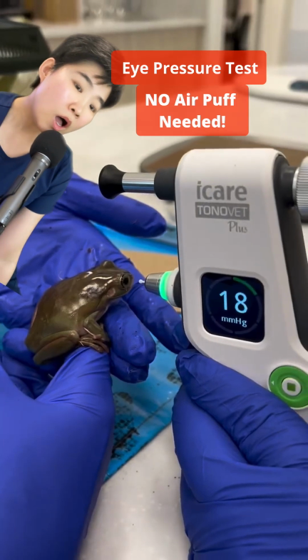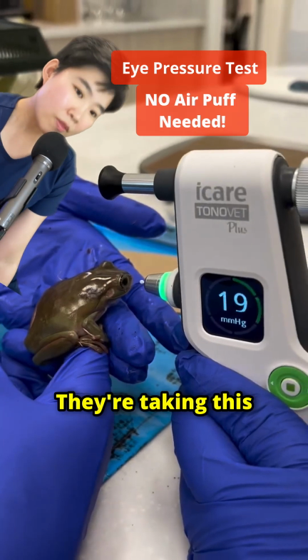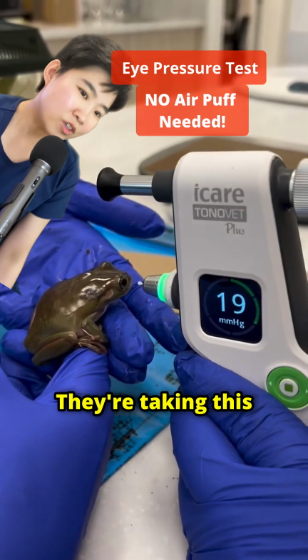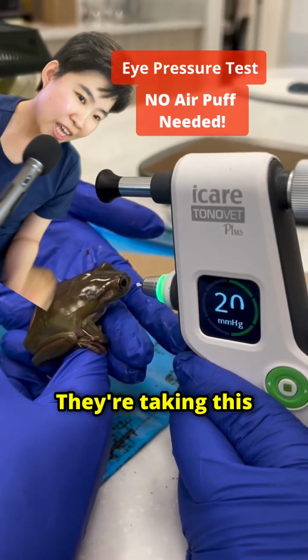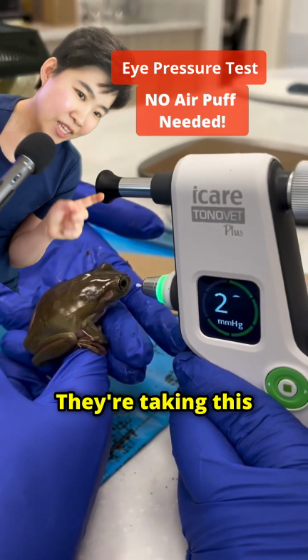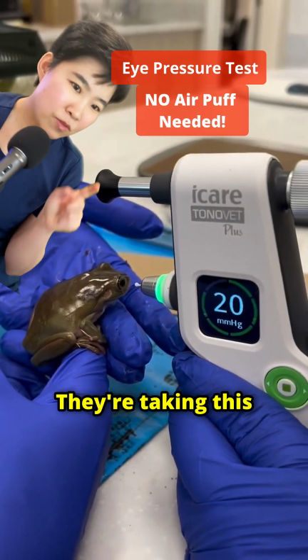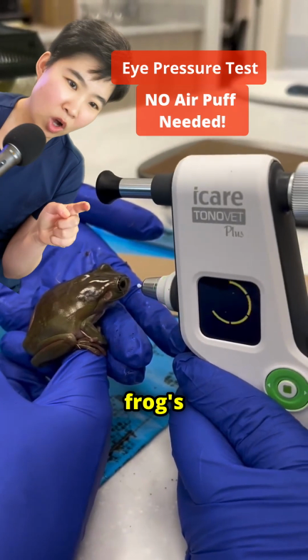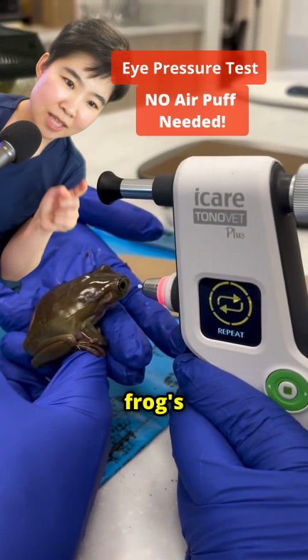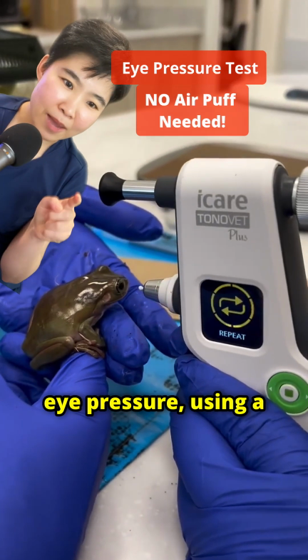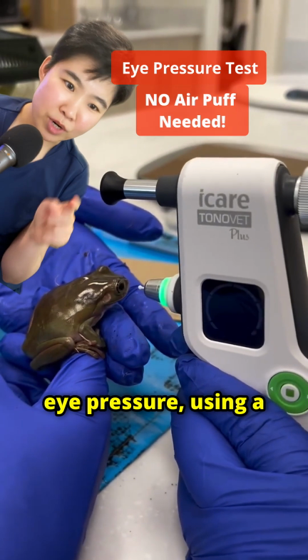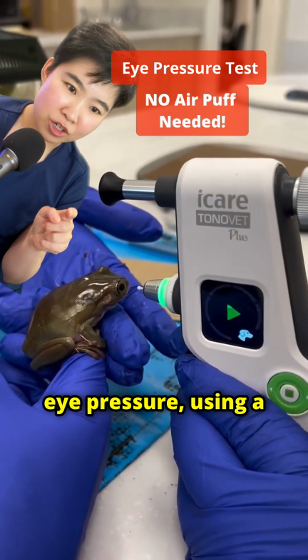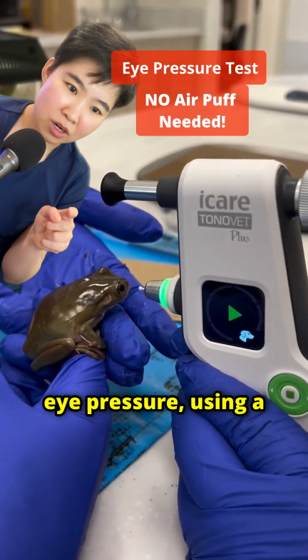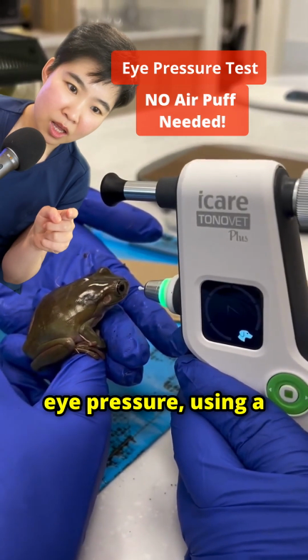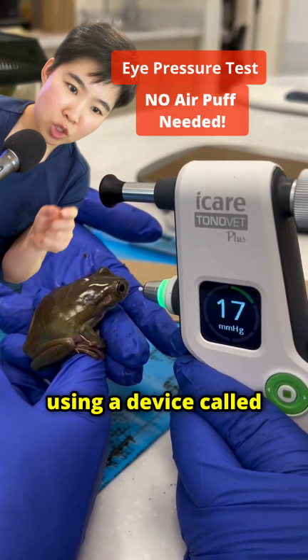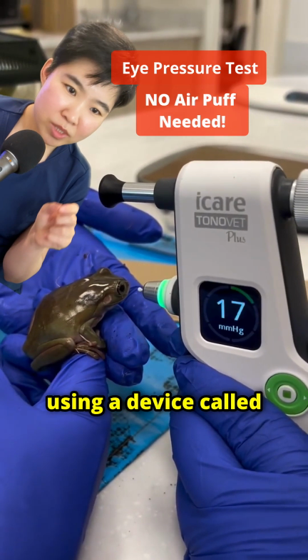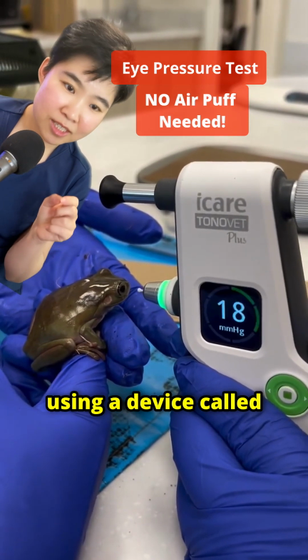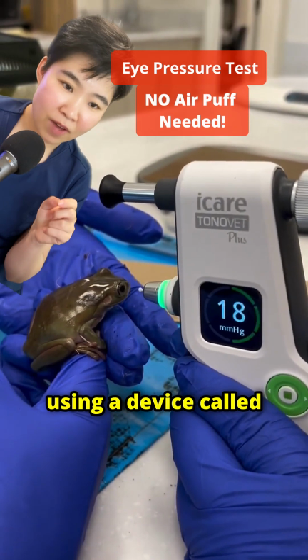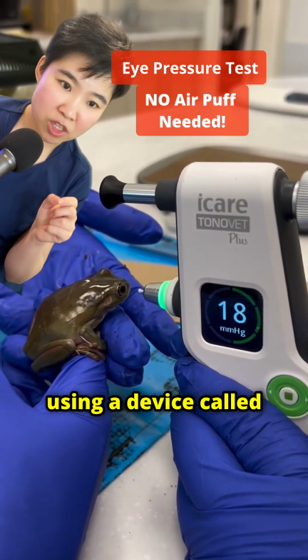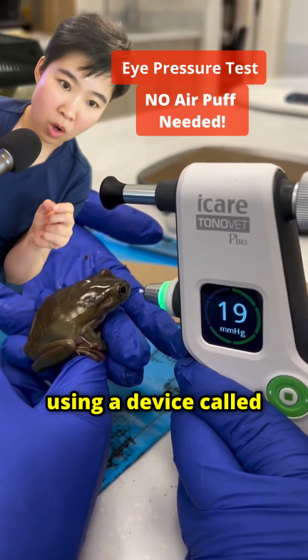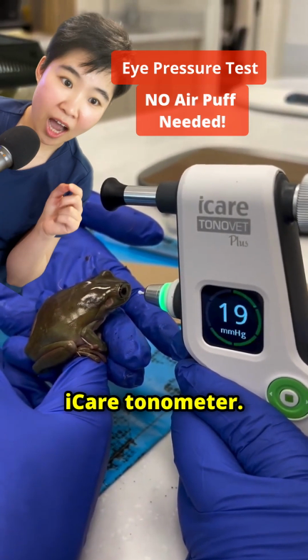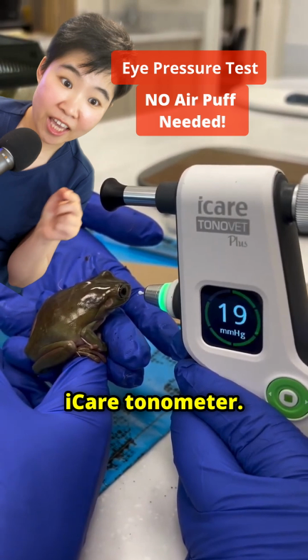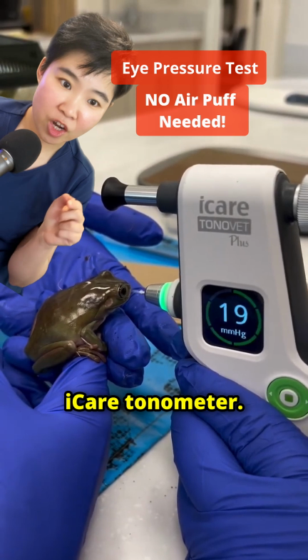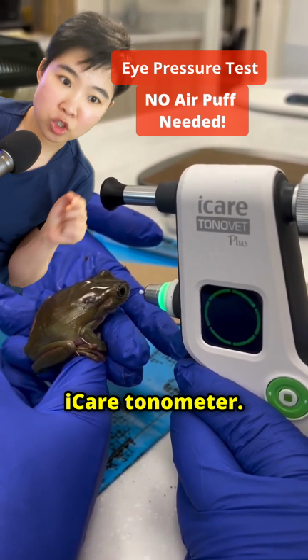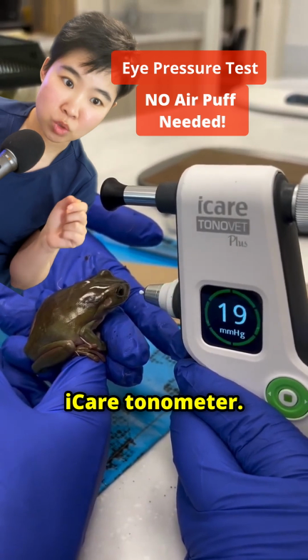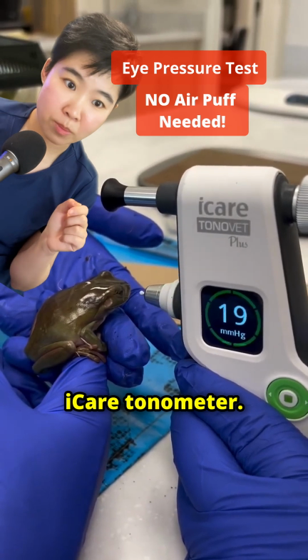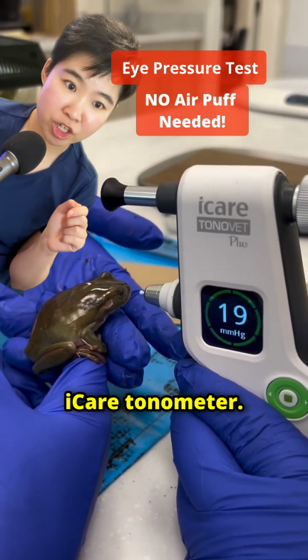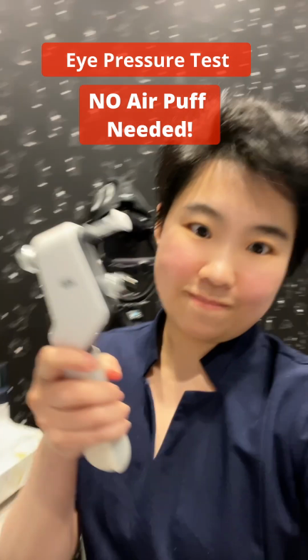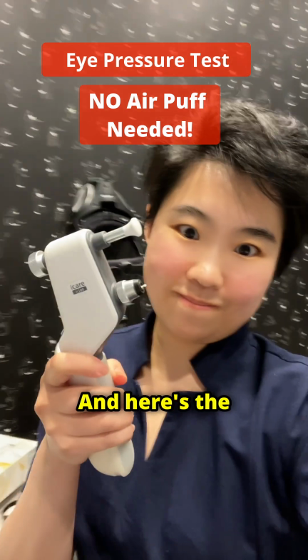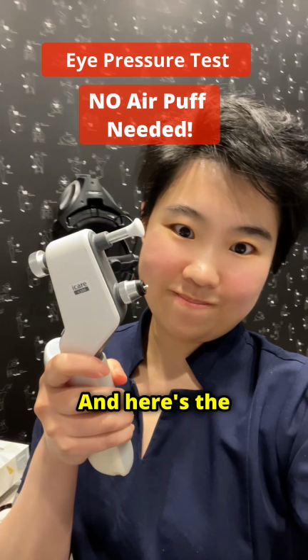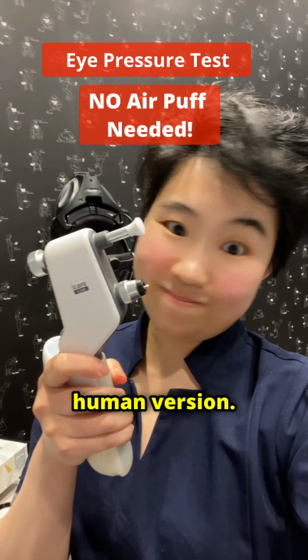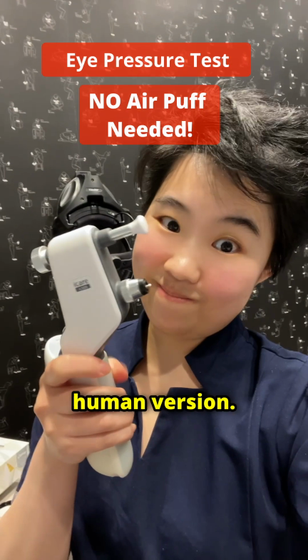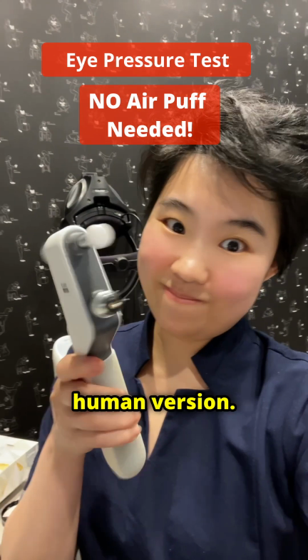They're taking this frog's eye pressure using a device called the iCare tonometer. And here's the human version.